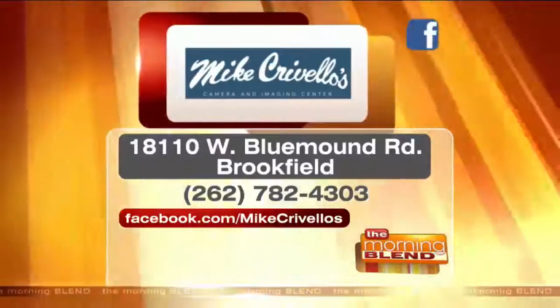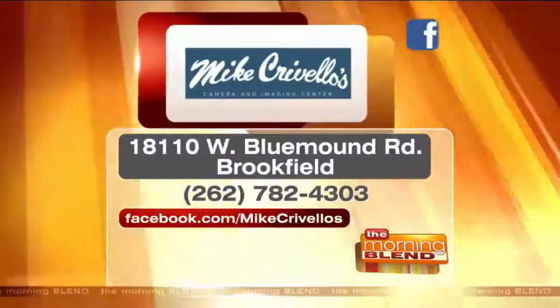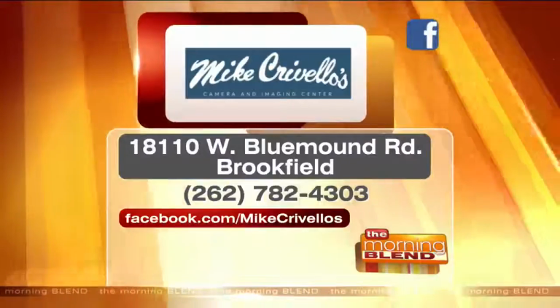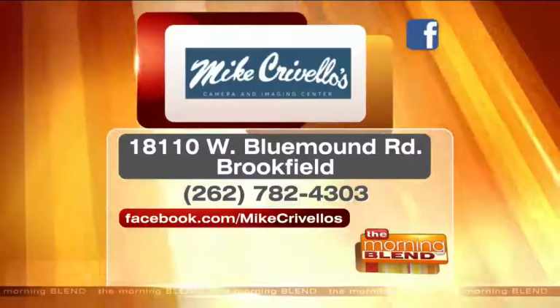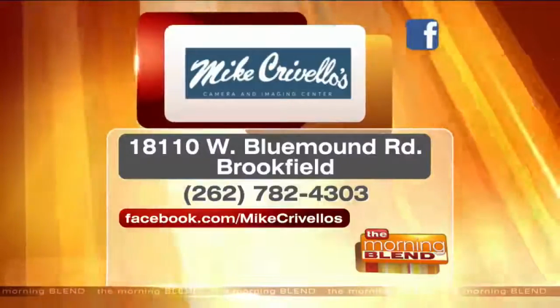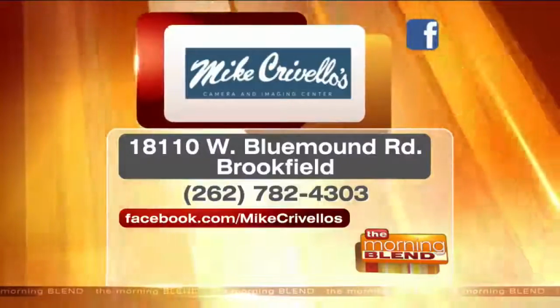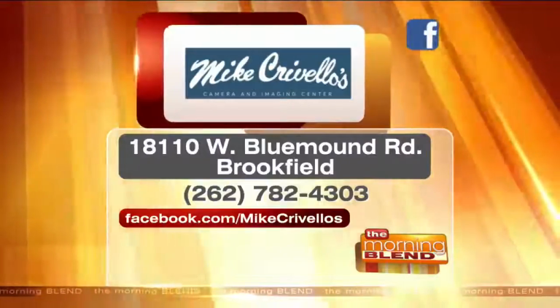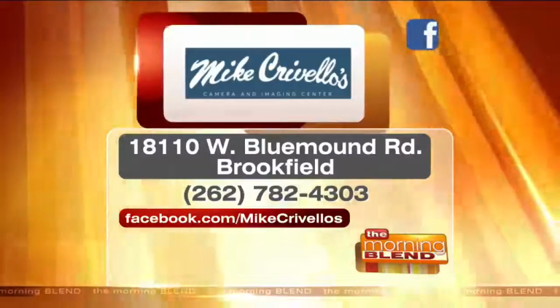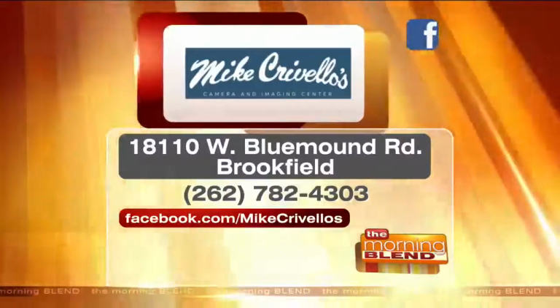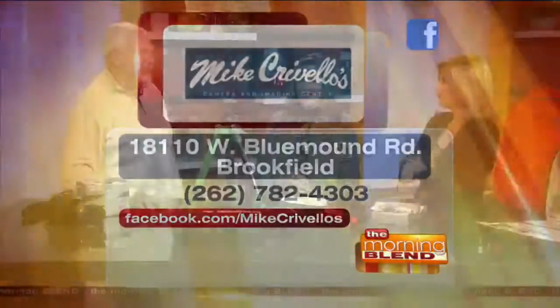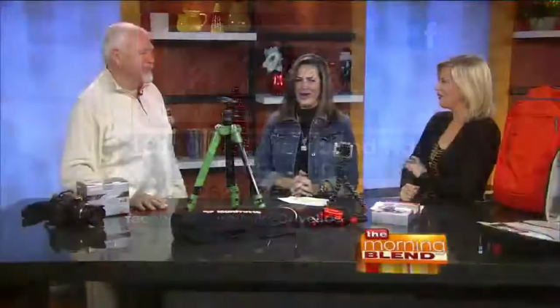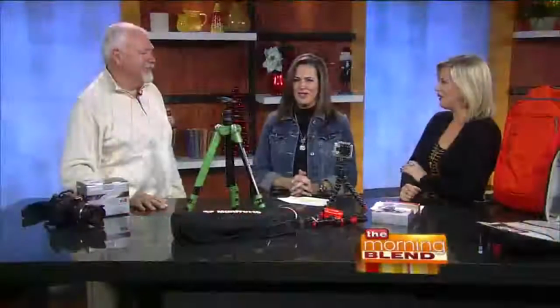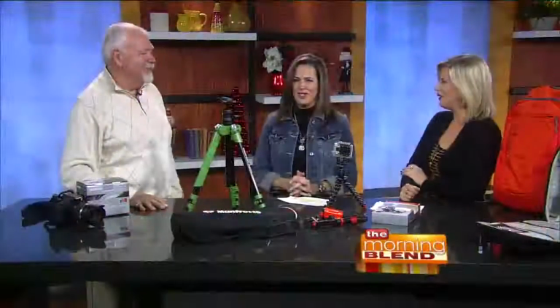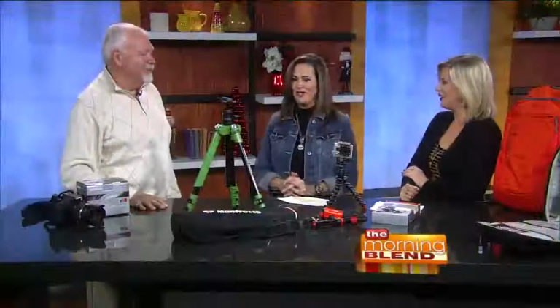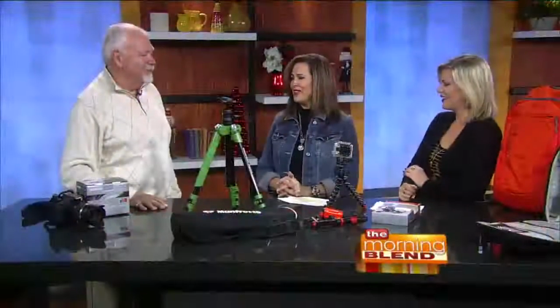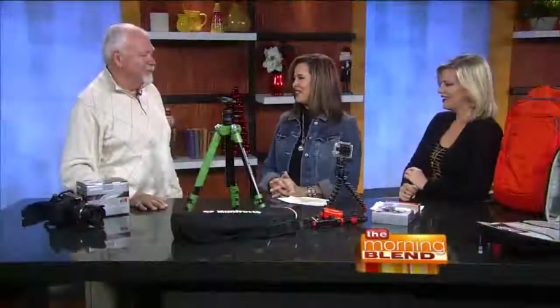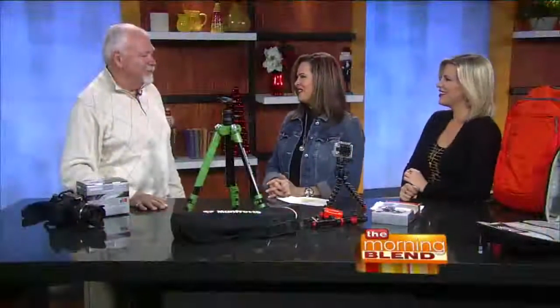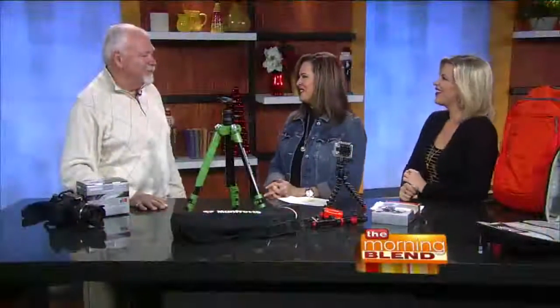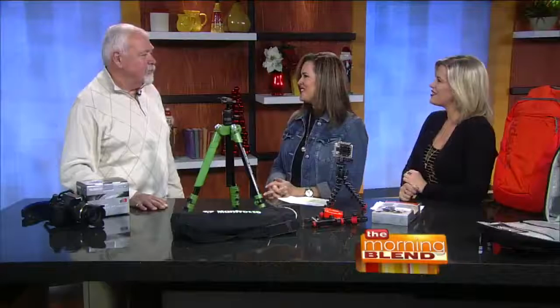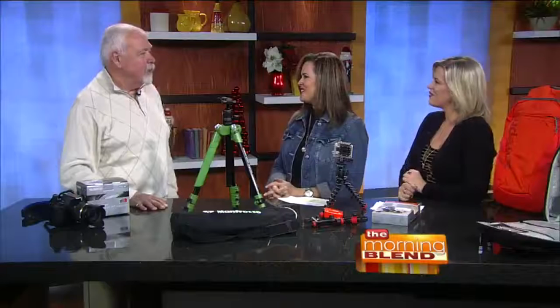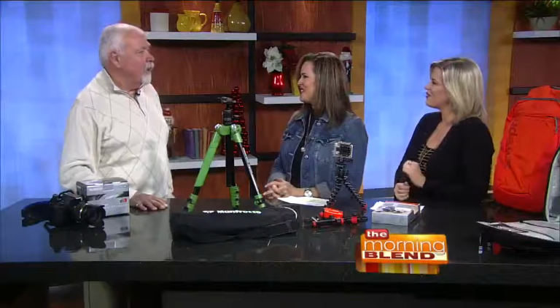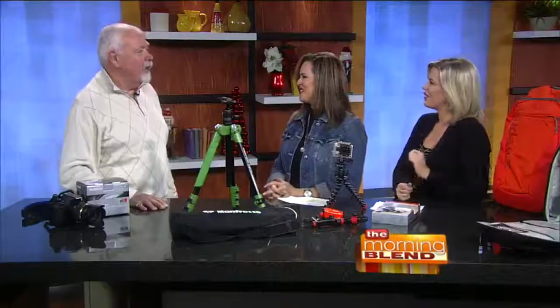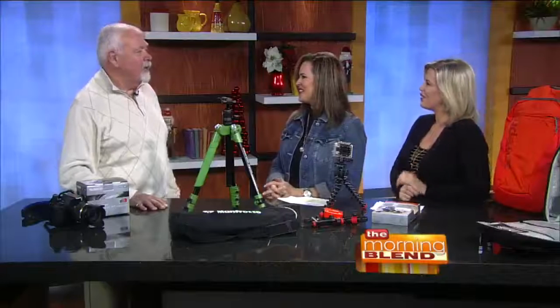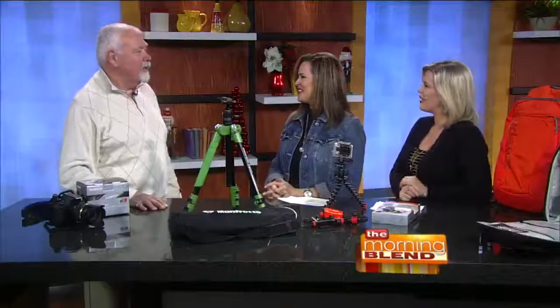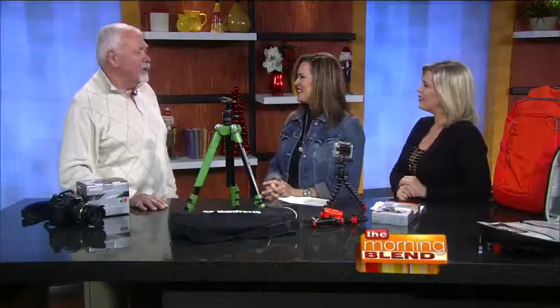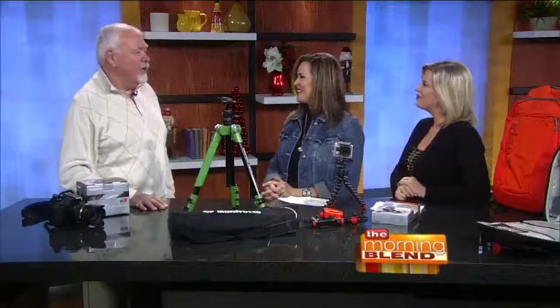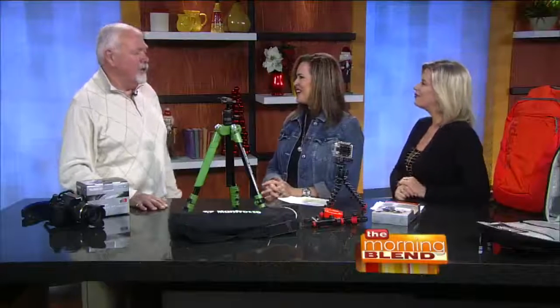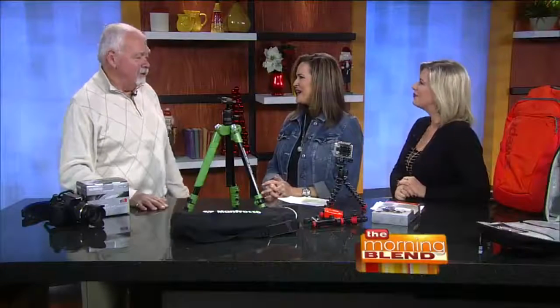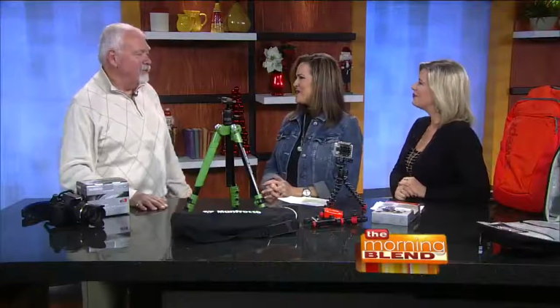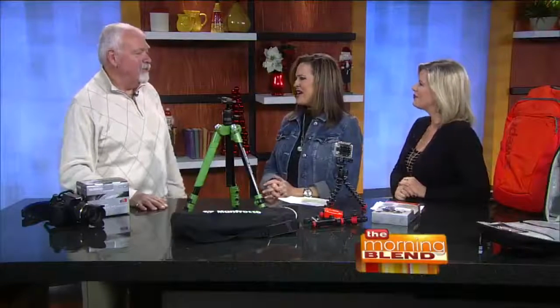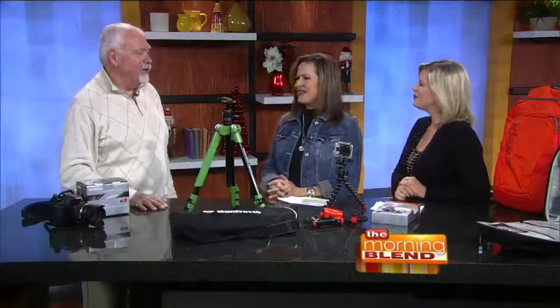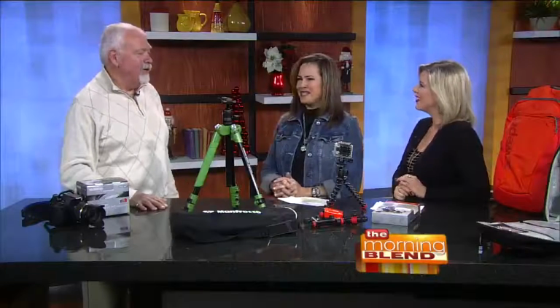I know so many people who would love these. Absolutely. Thanks so much for having me. Happy holidays!